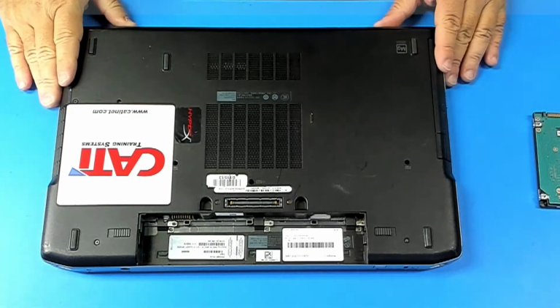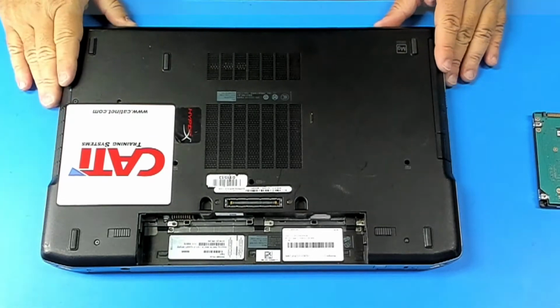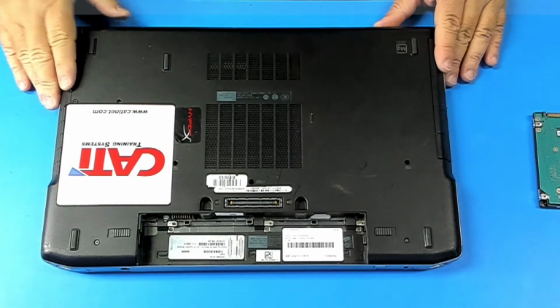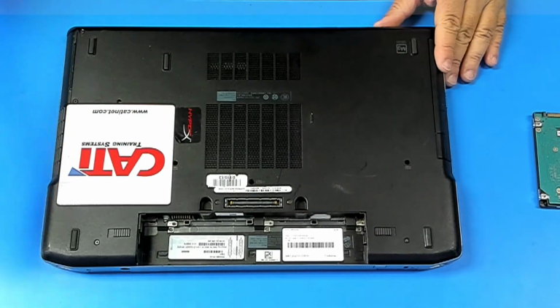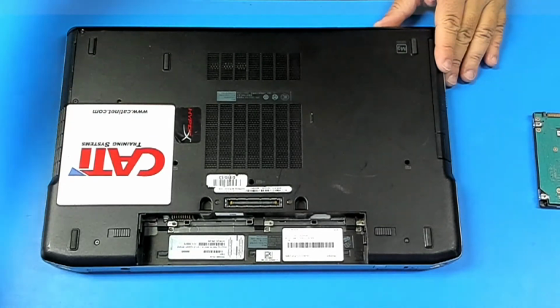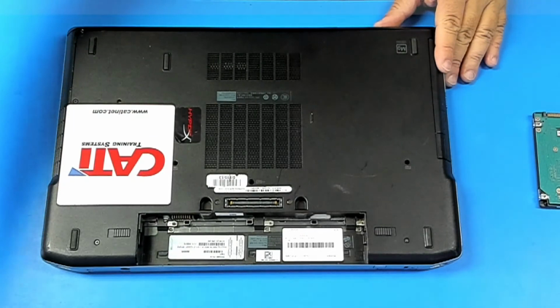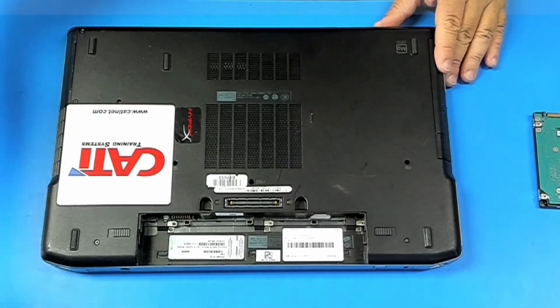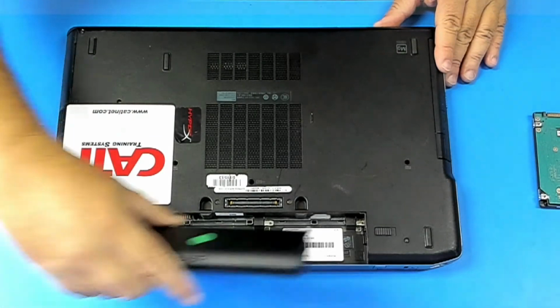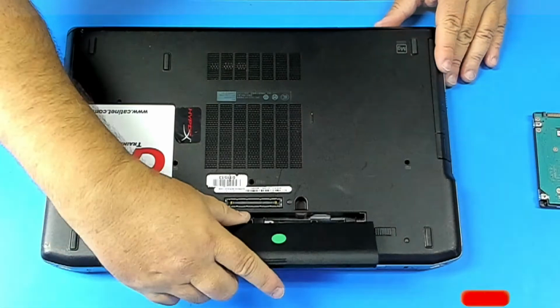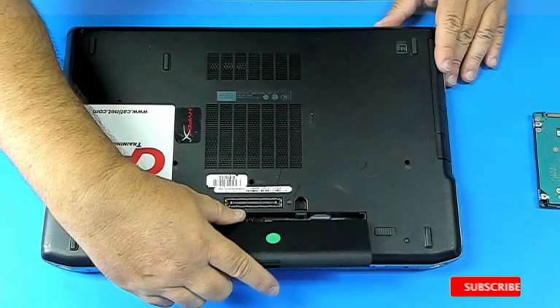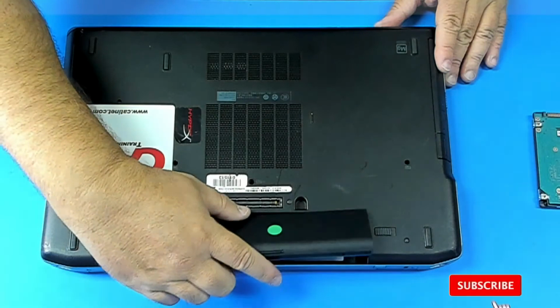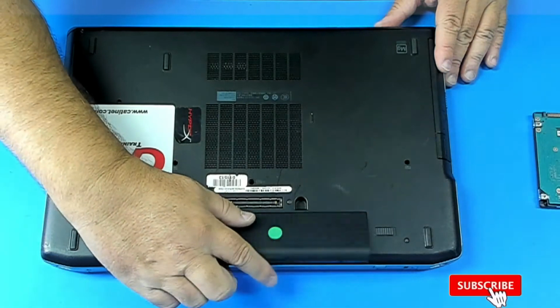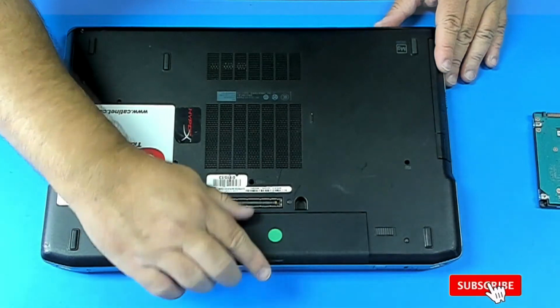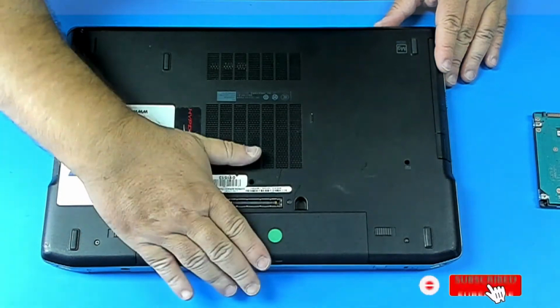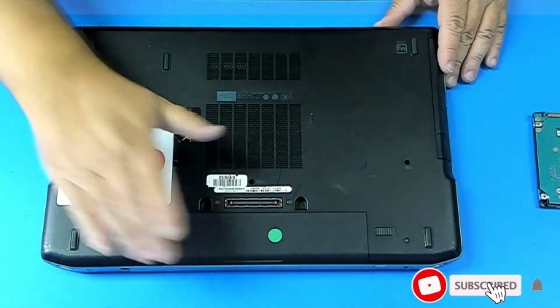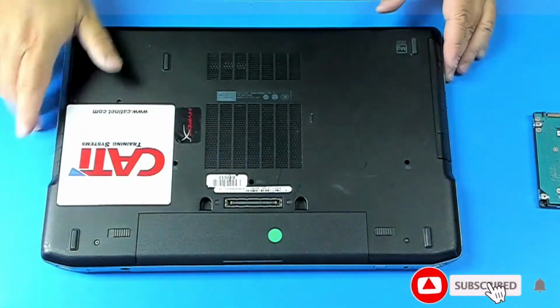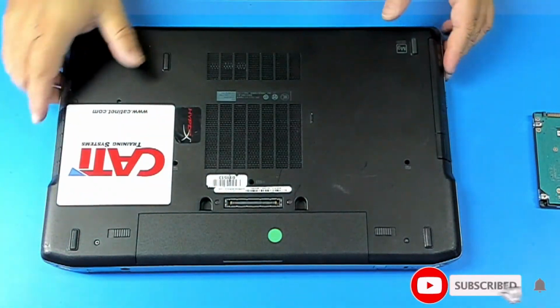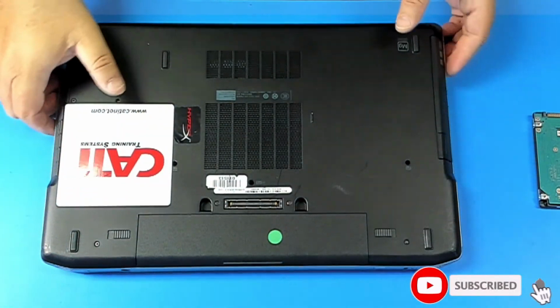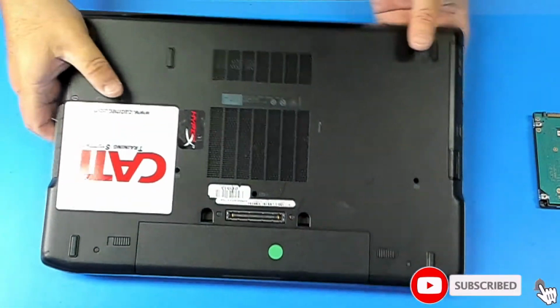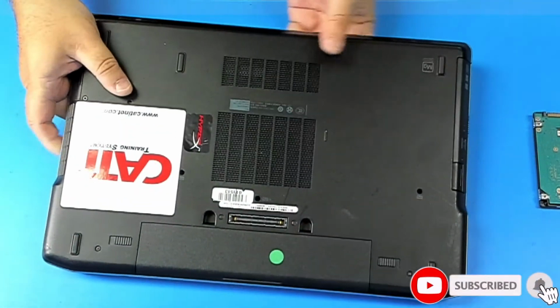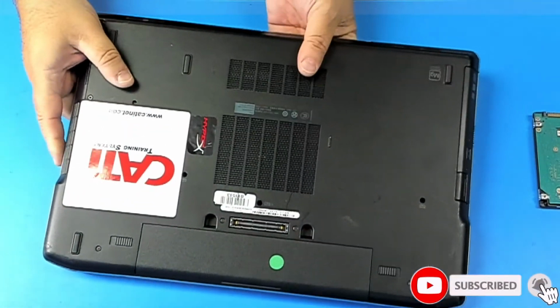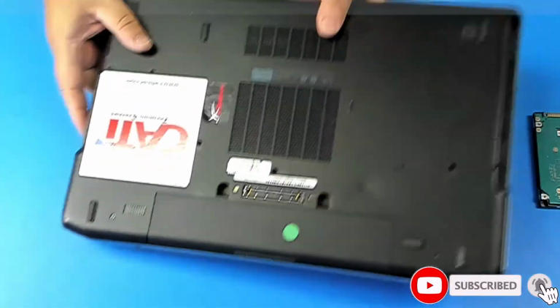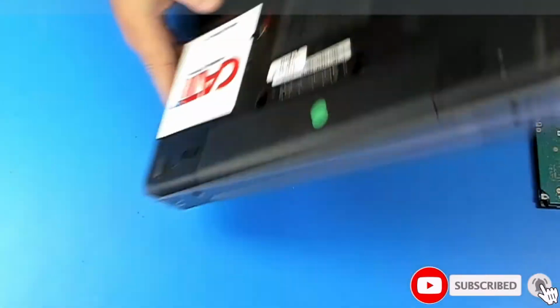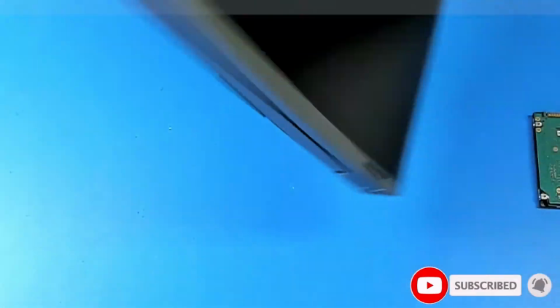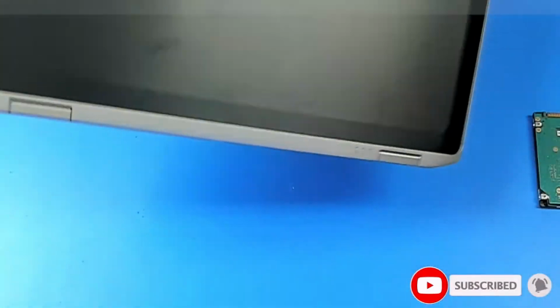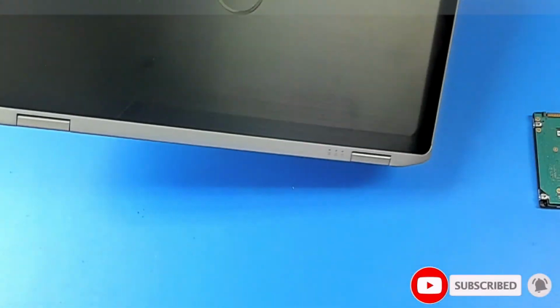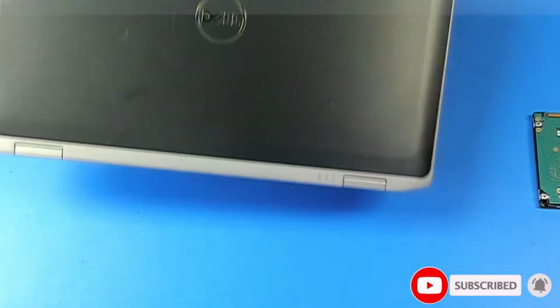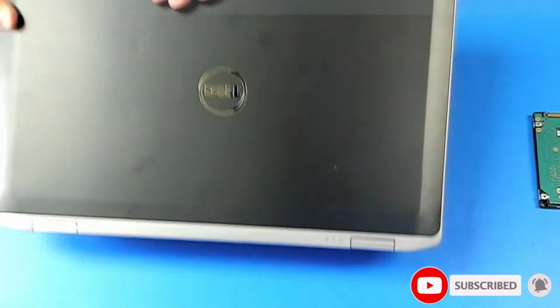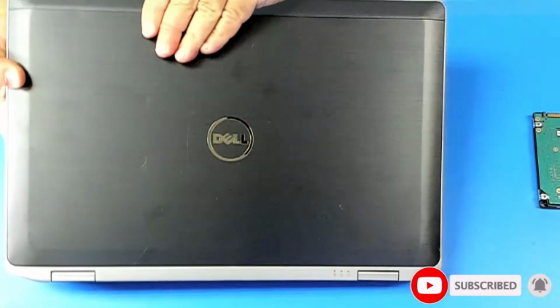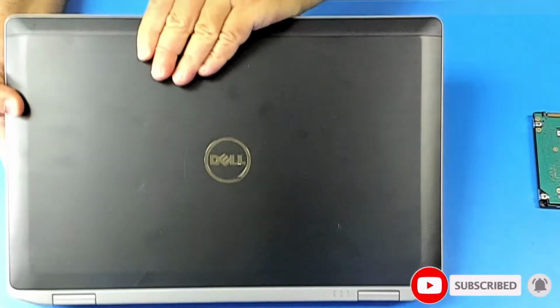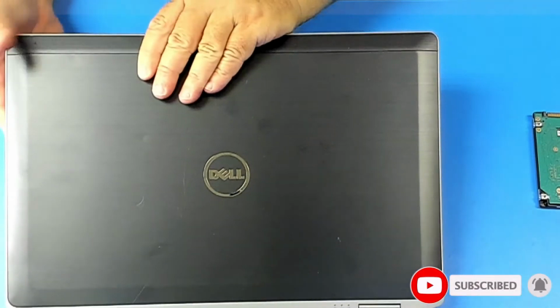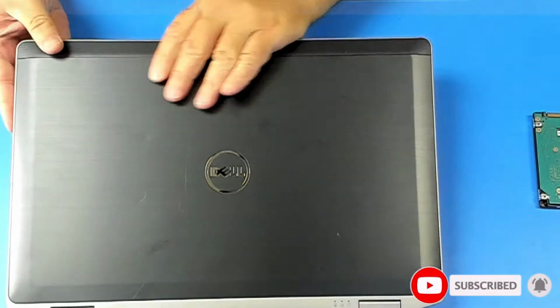Perfect, let's put the battery back. Flip the computer on the other side.